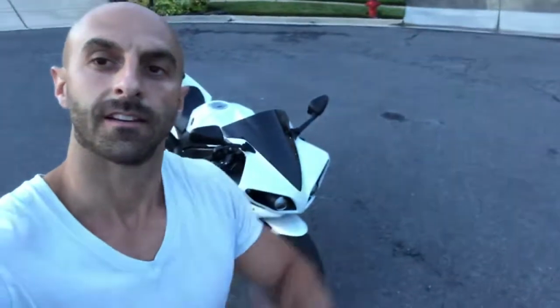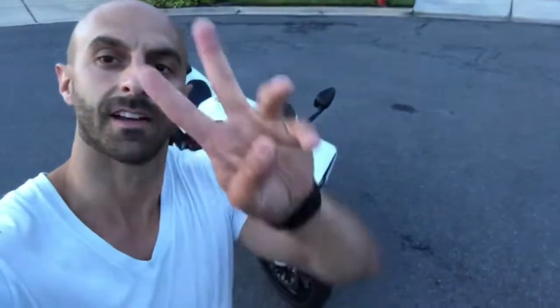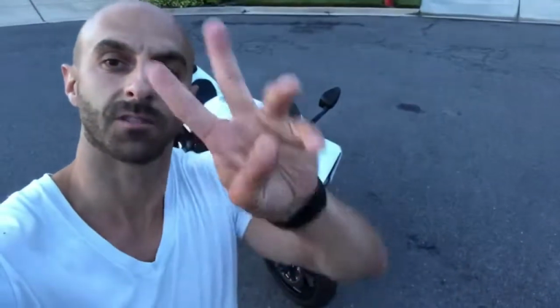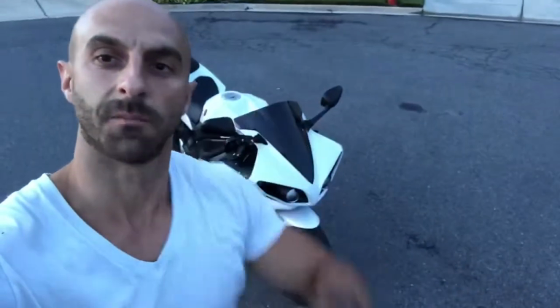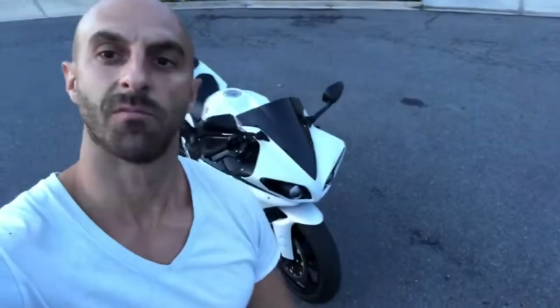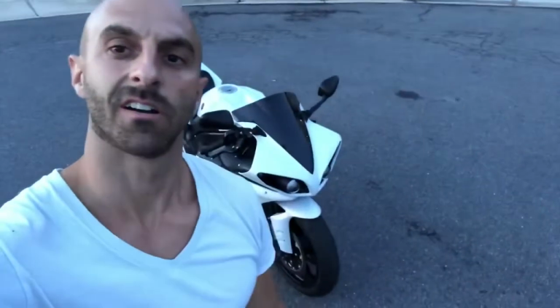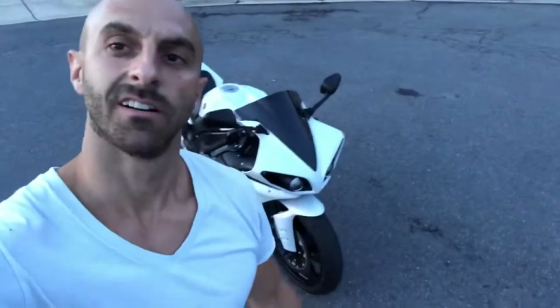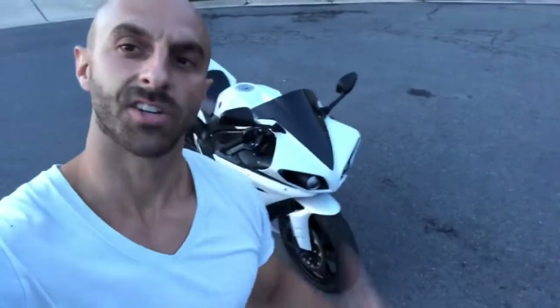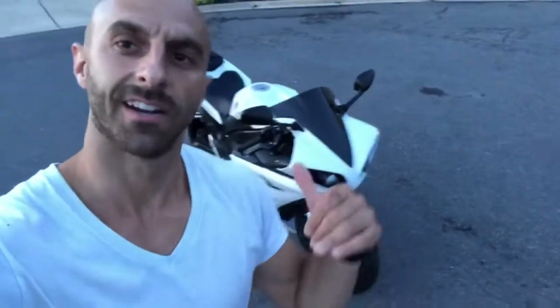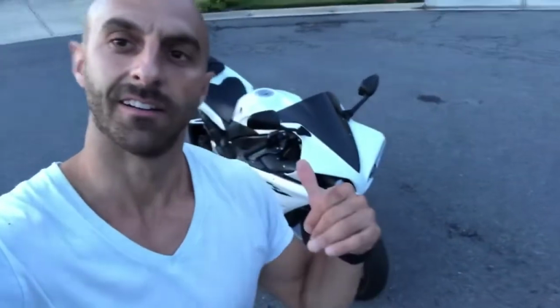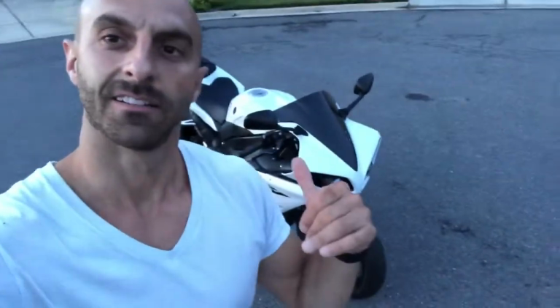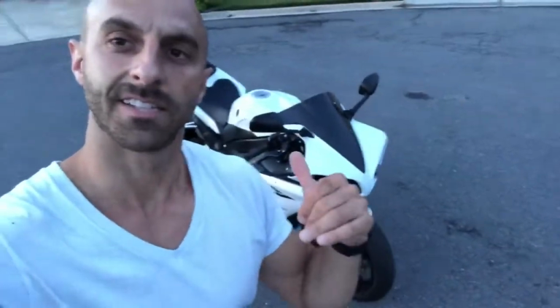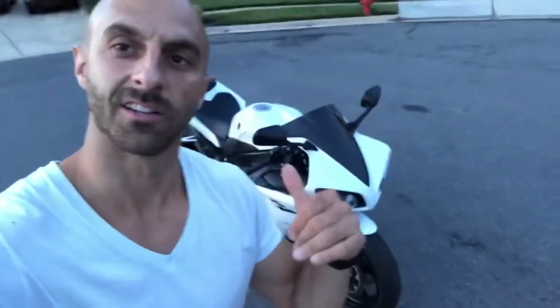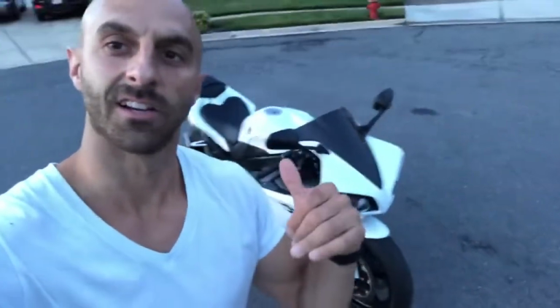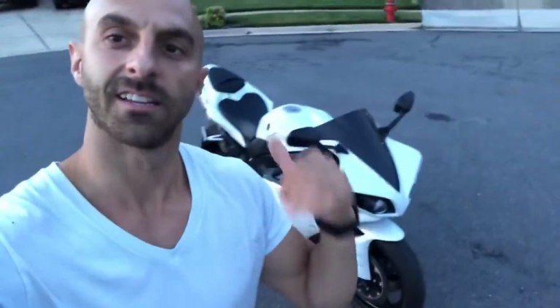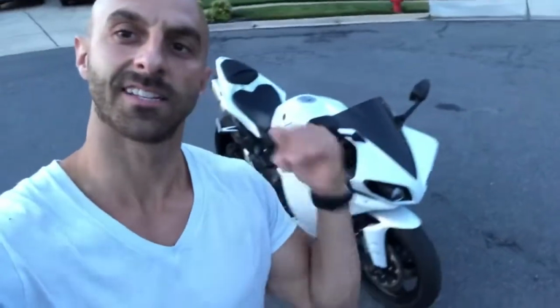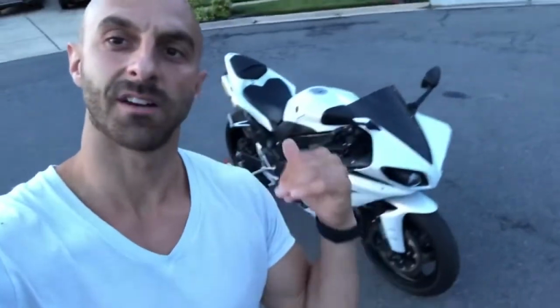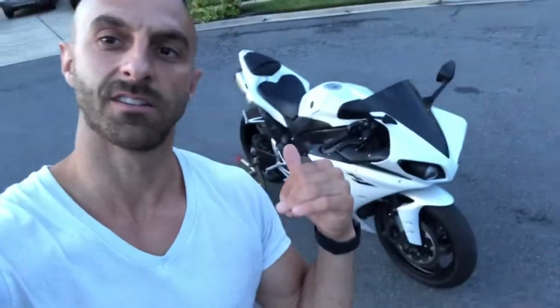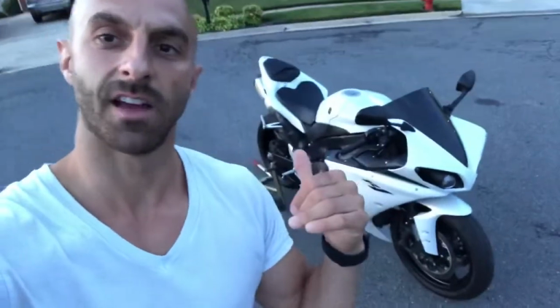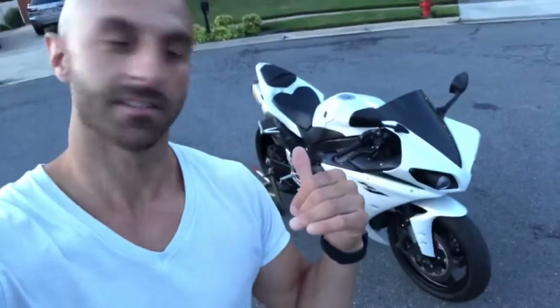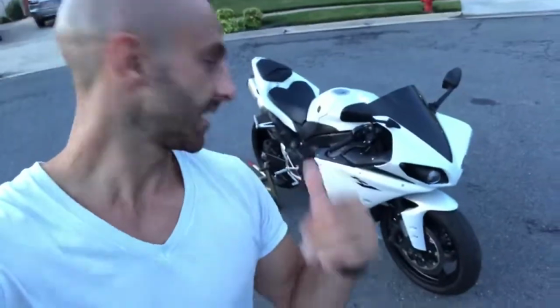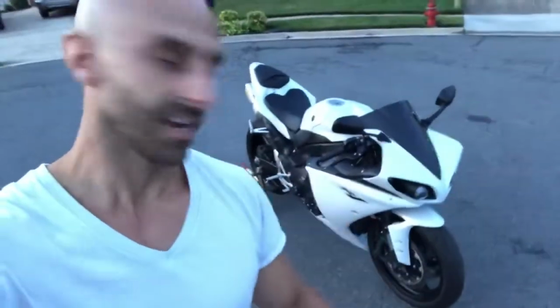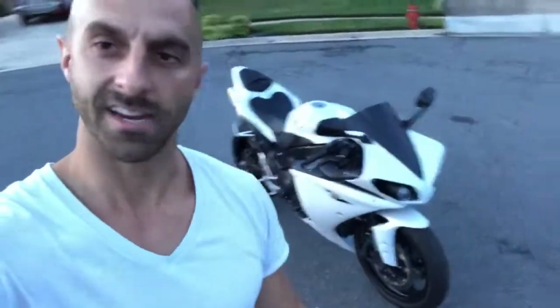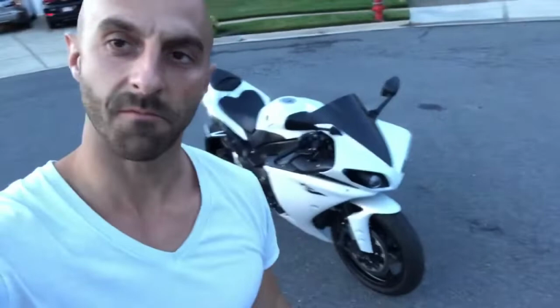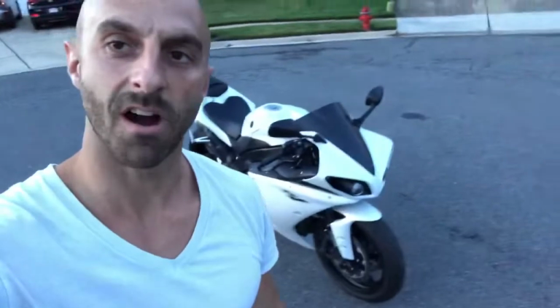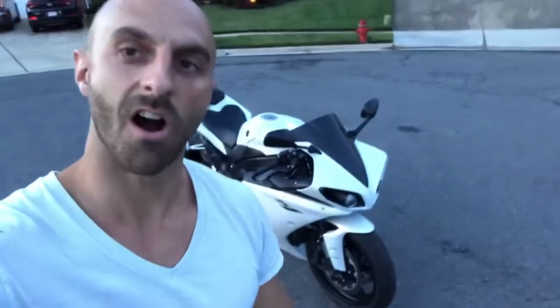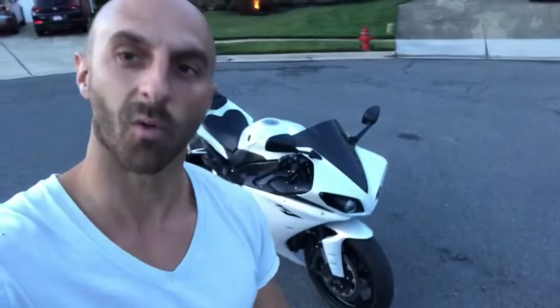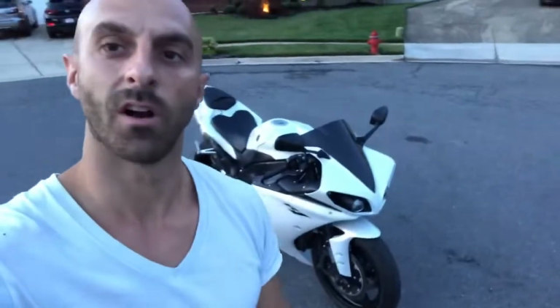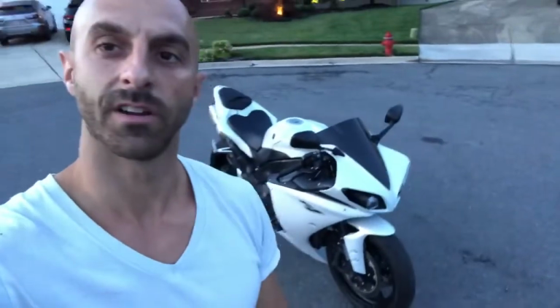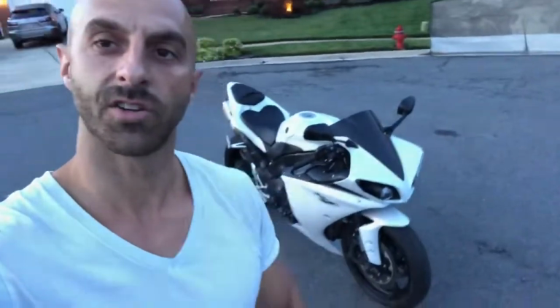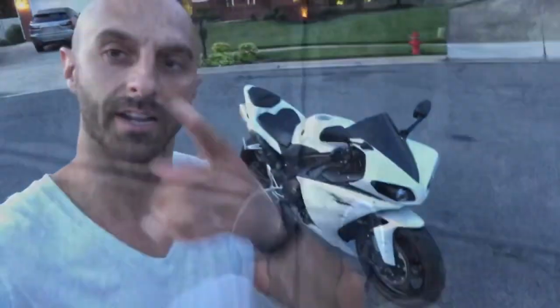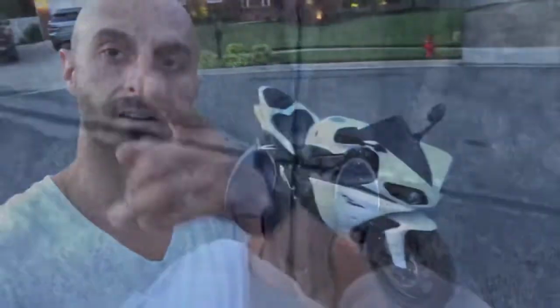Guys, what's up, it's Mark. Check it out — this is my 2010 Yamaha R1.